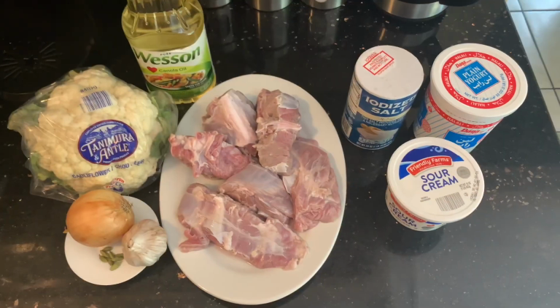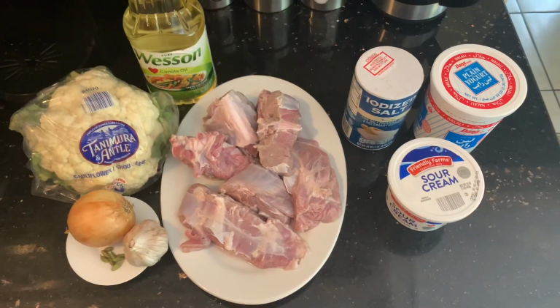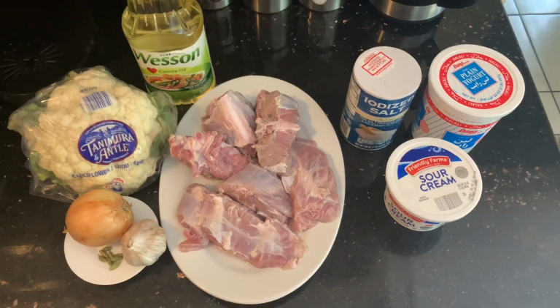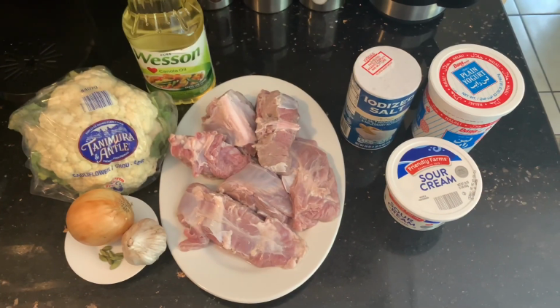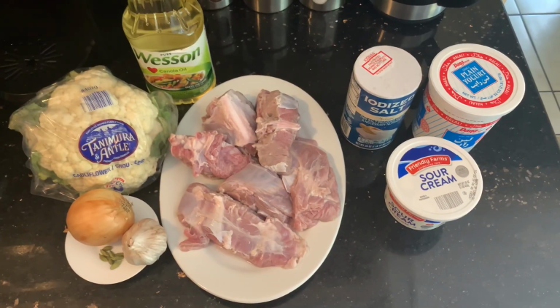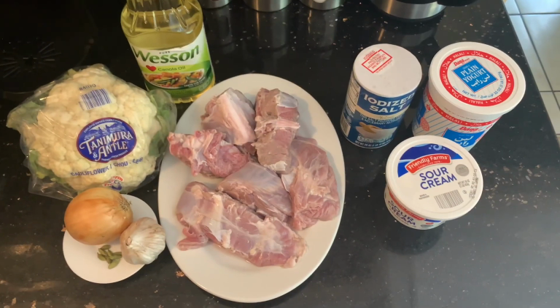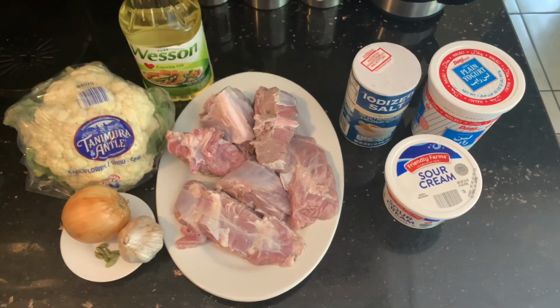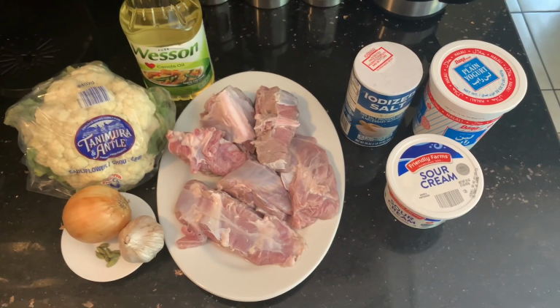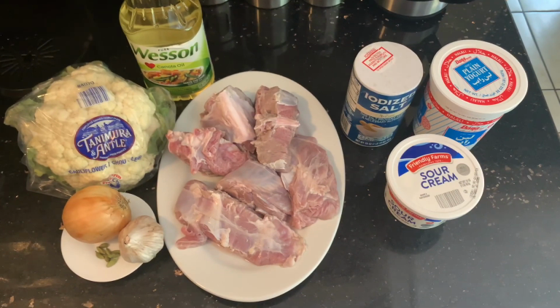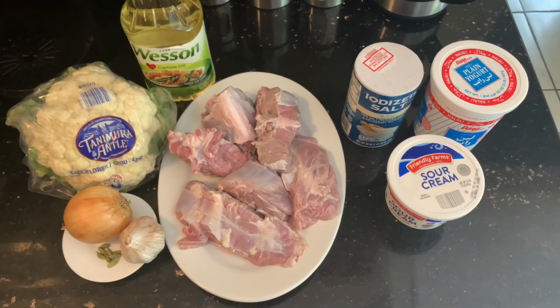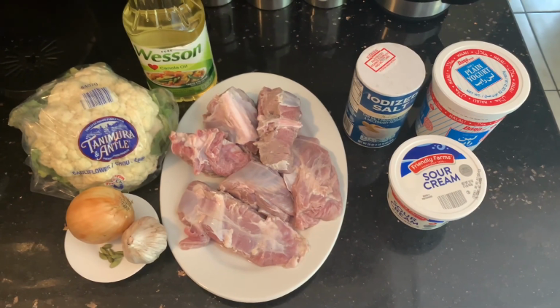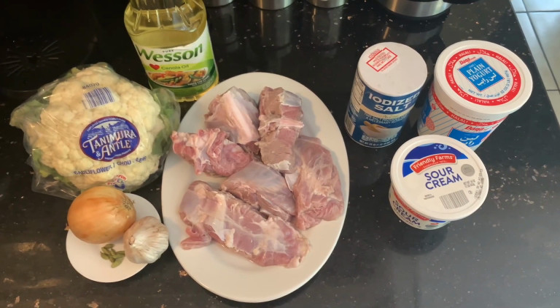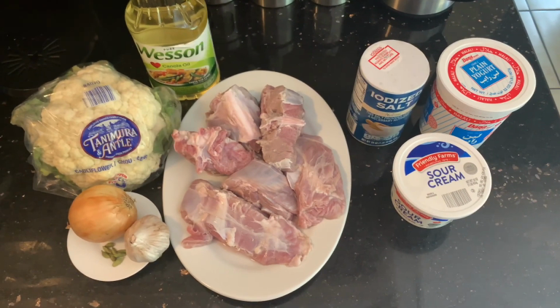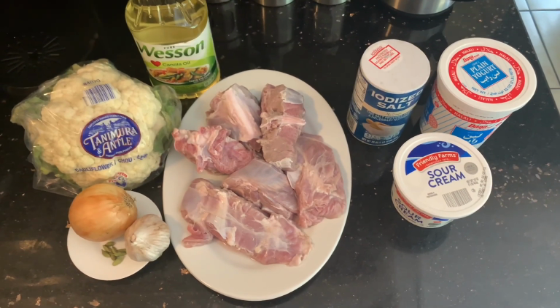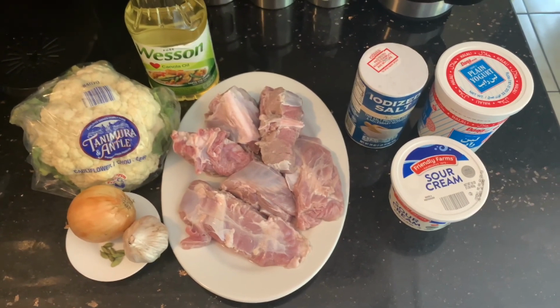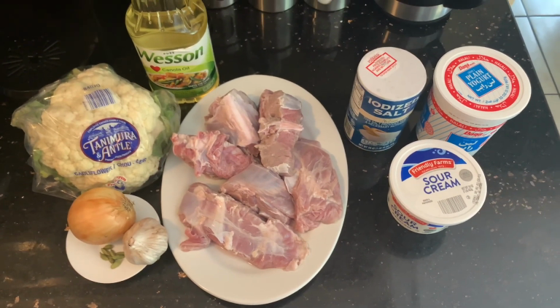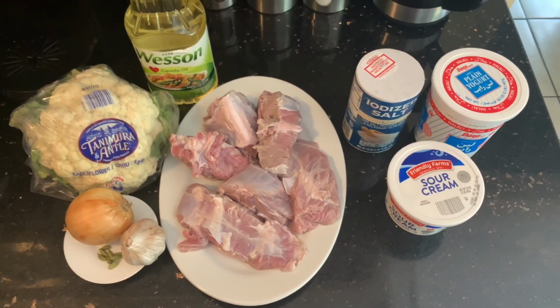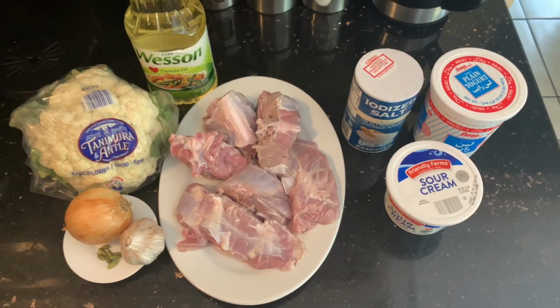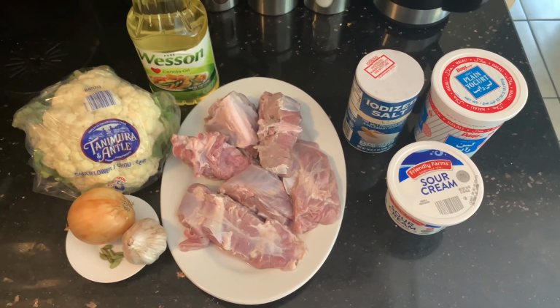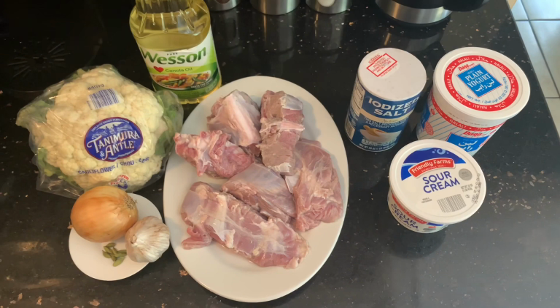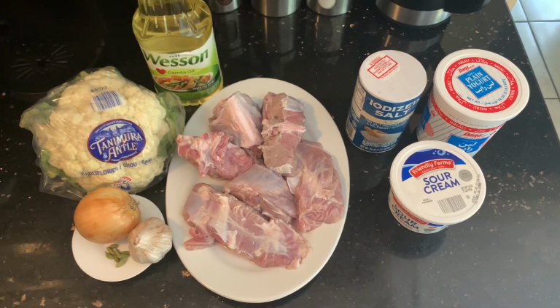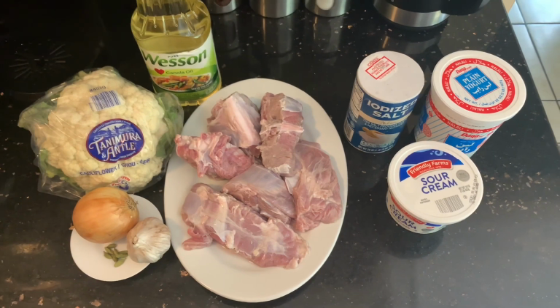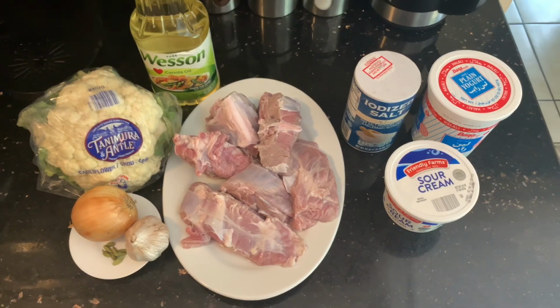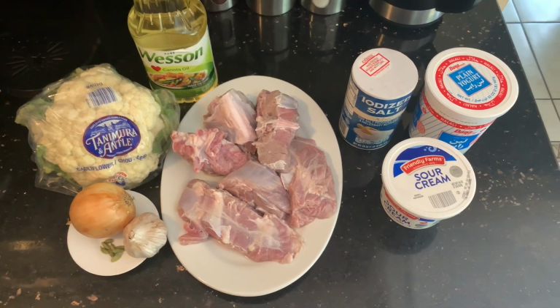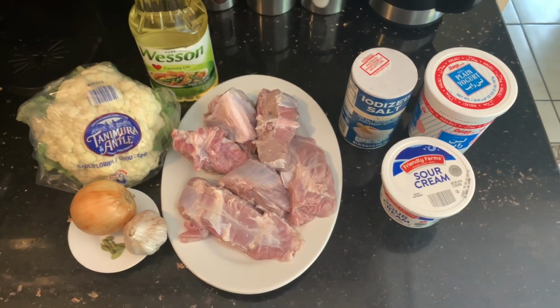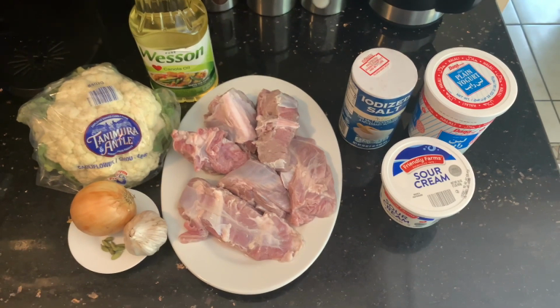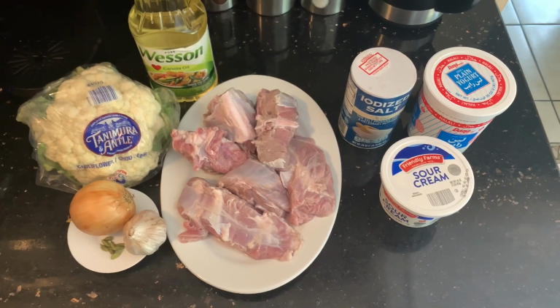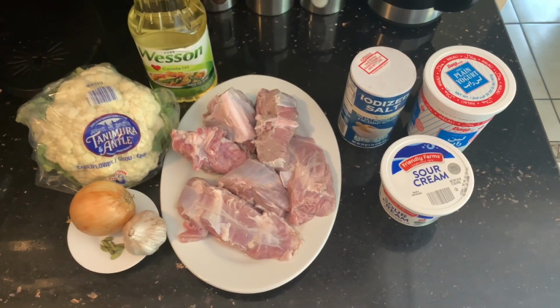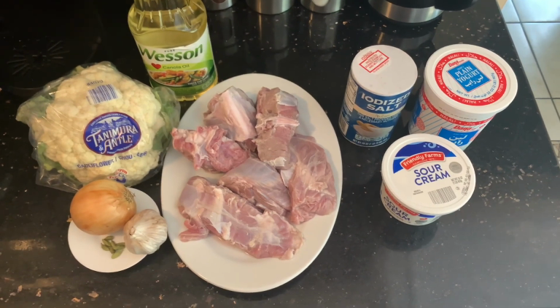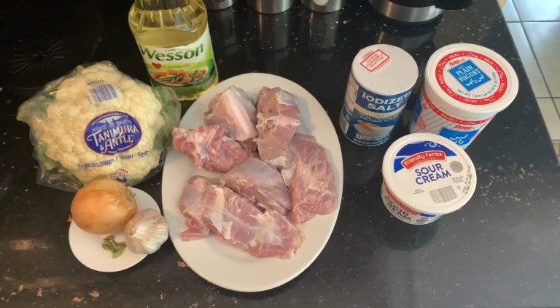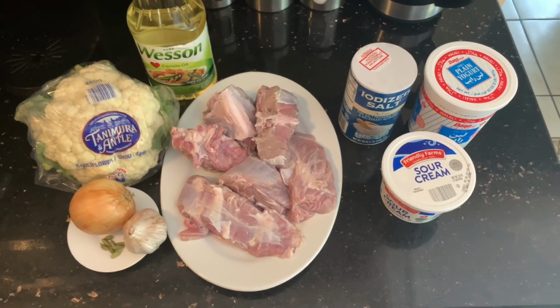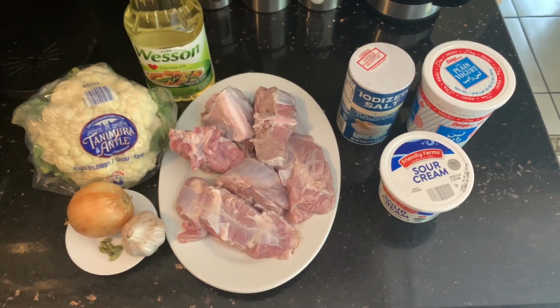Hello everyone, welcome back to Mama in the Kitchen. Today I'm going to be showing you how to mix zahrab leban, which is yogurt sauce with cauliflower and lamb meat.